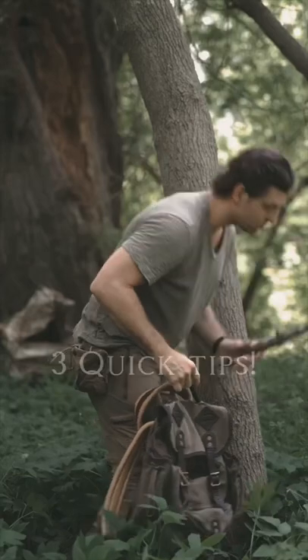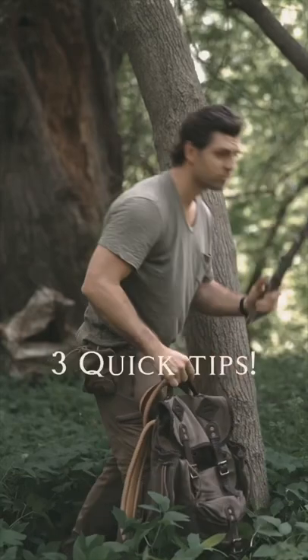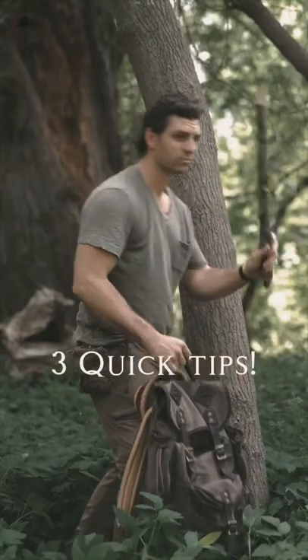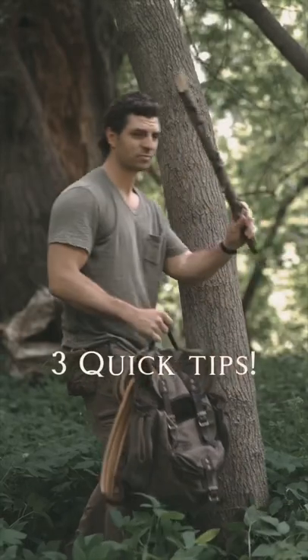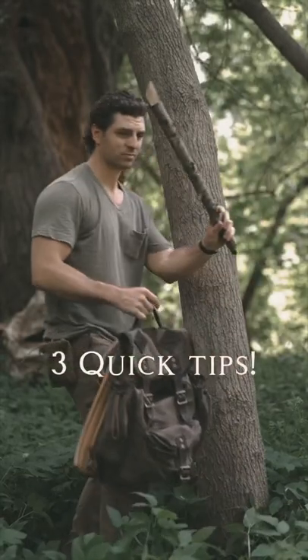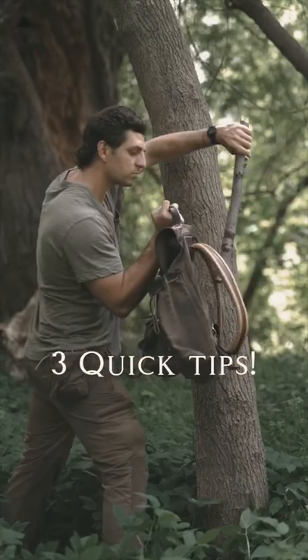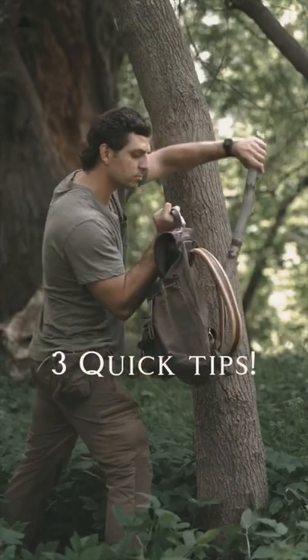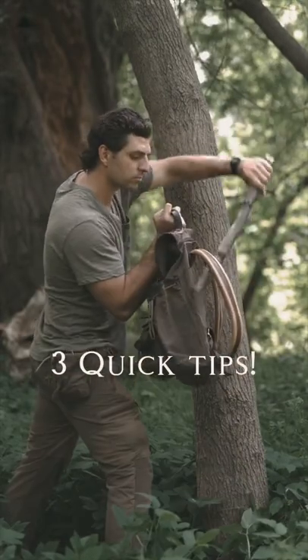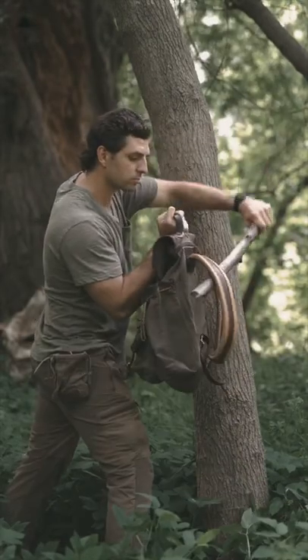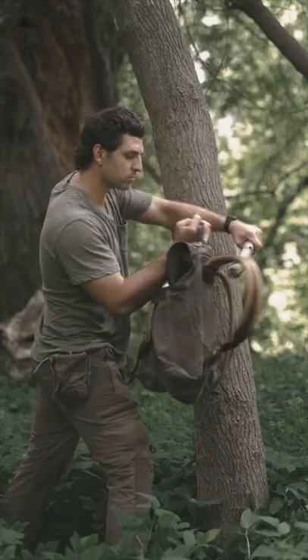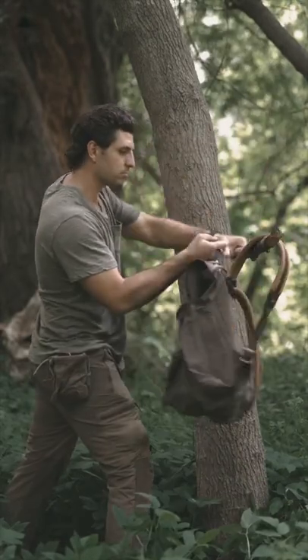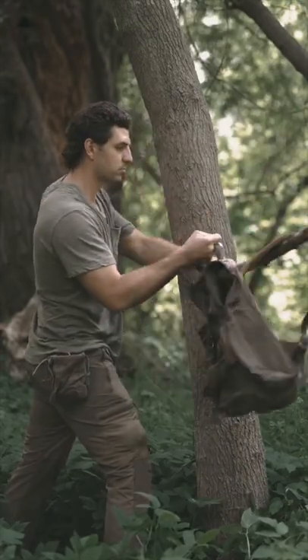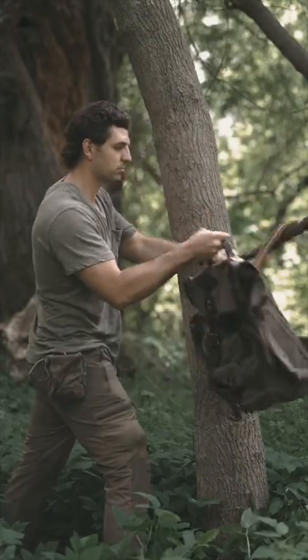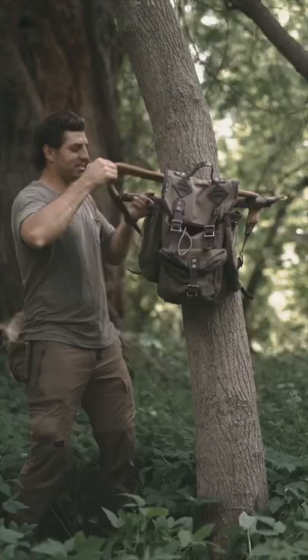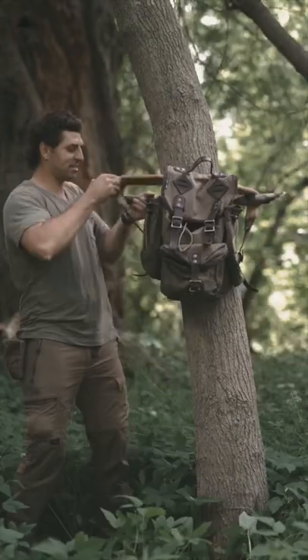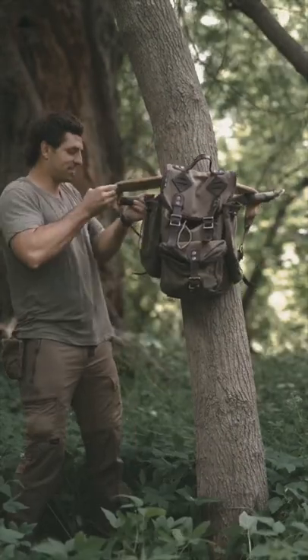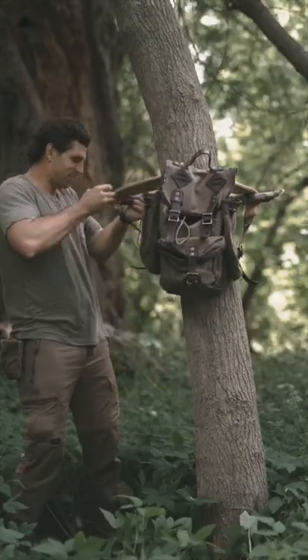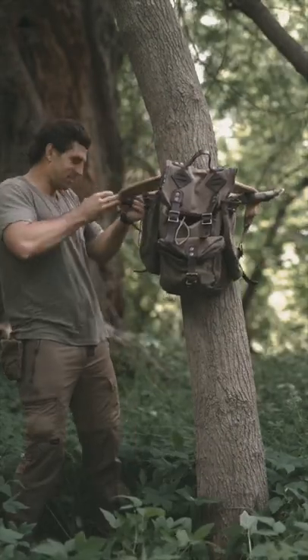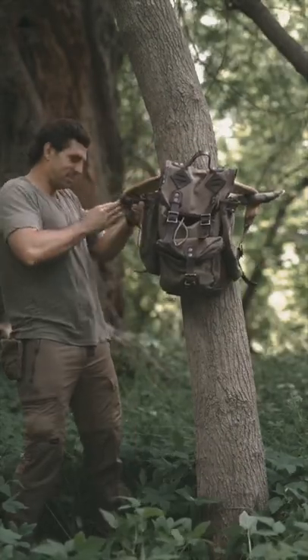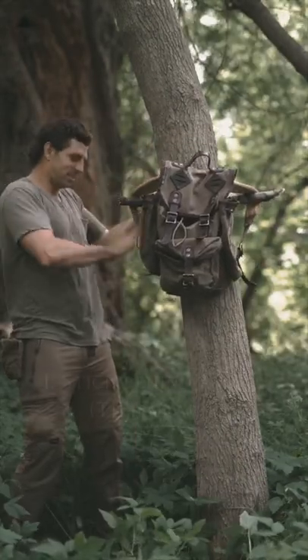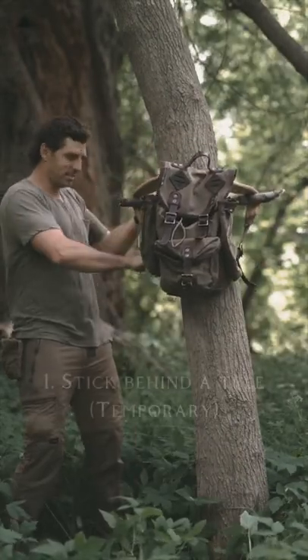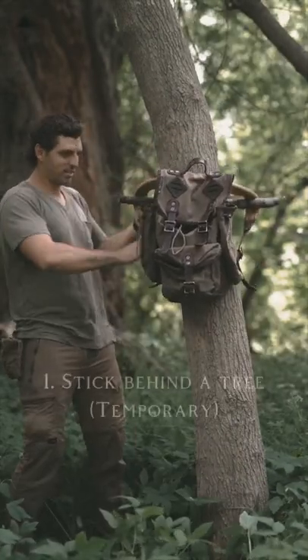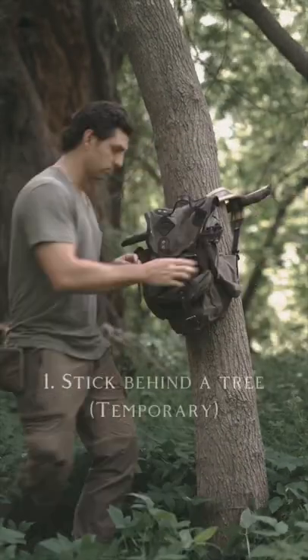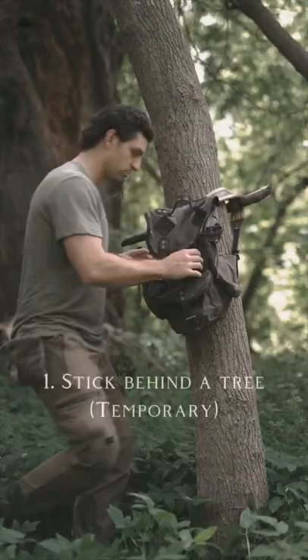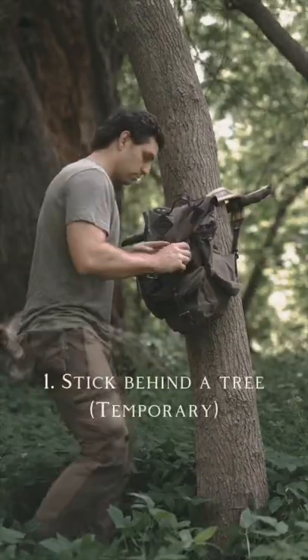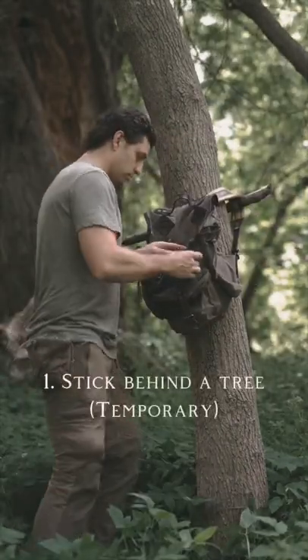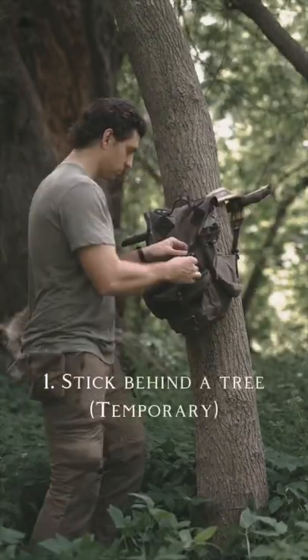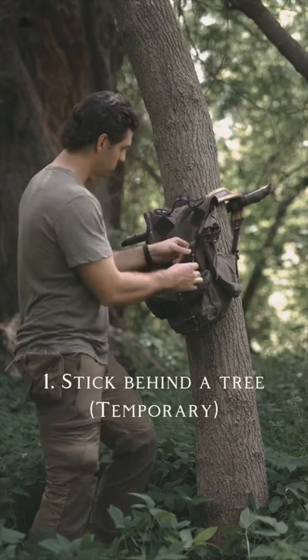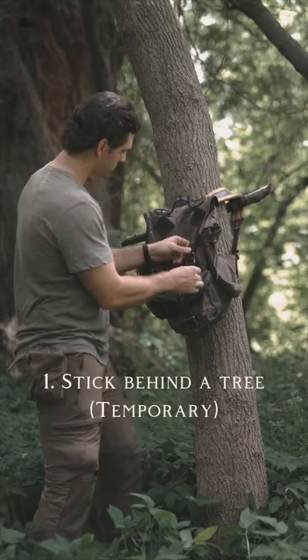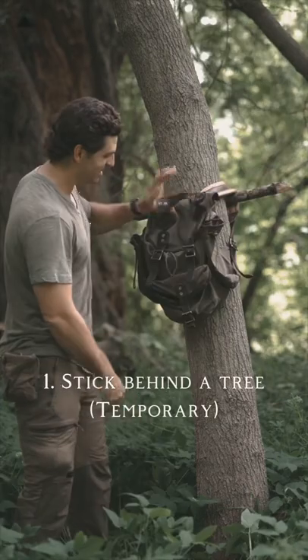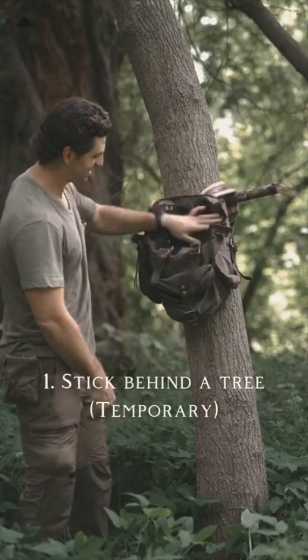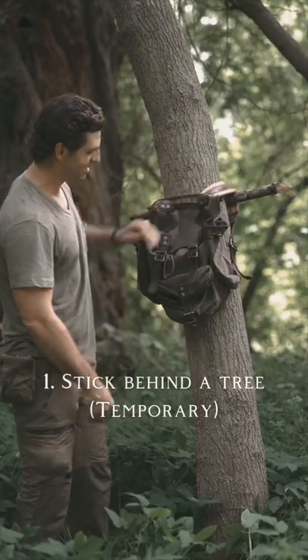Here are three quick tips for hanging your backpack at a campsite. The first one is so easy — just slide a stick behind your shoulder straps.